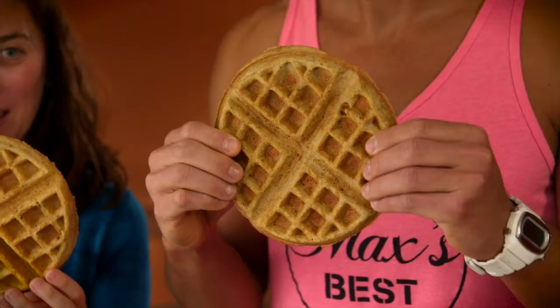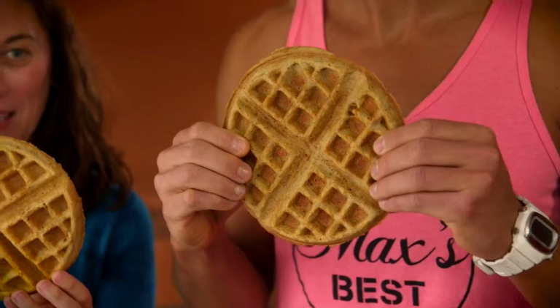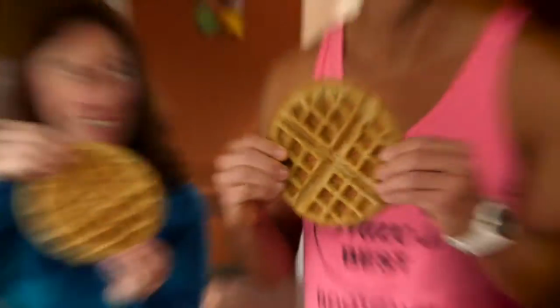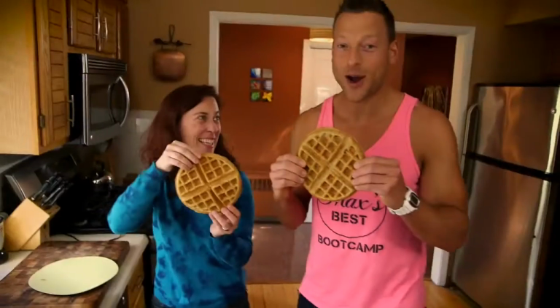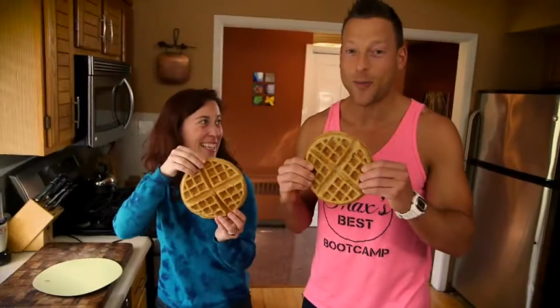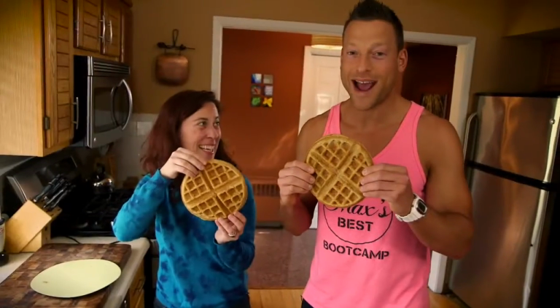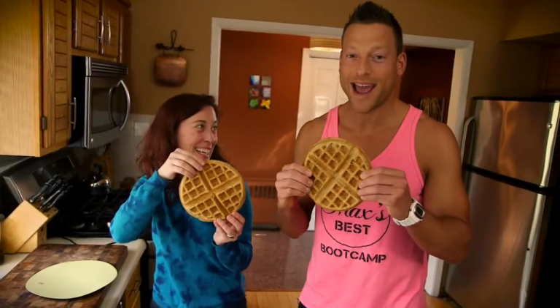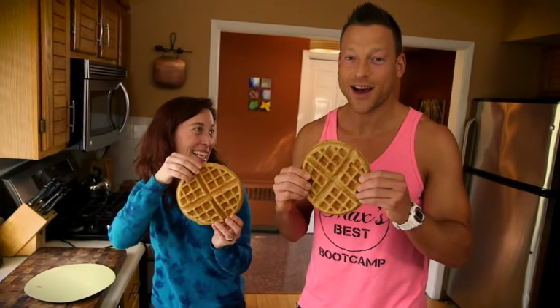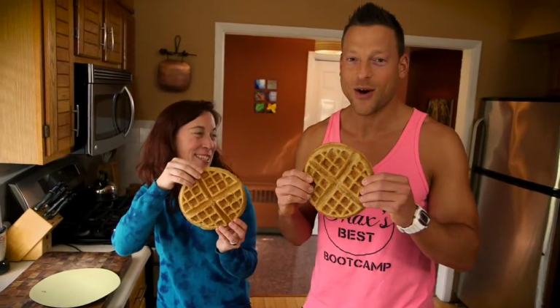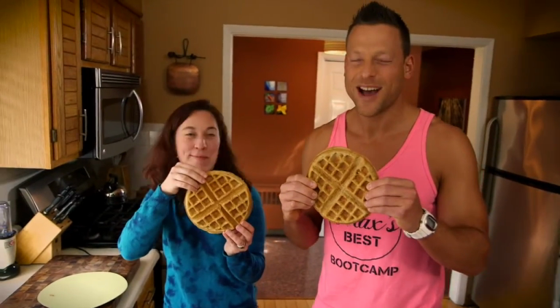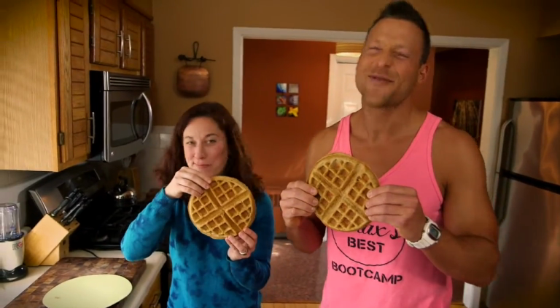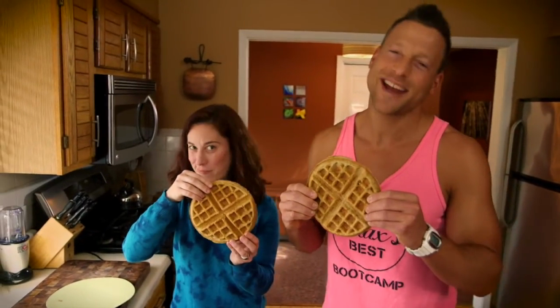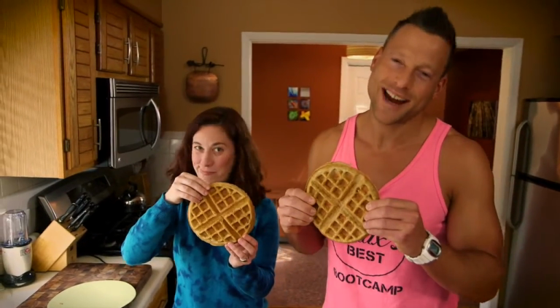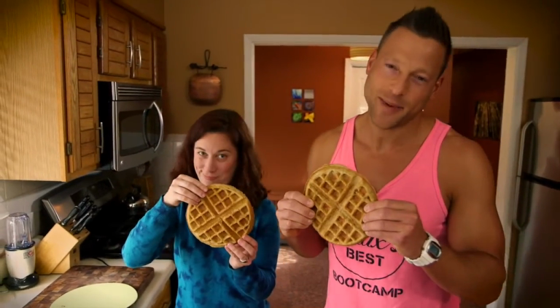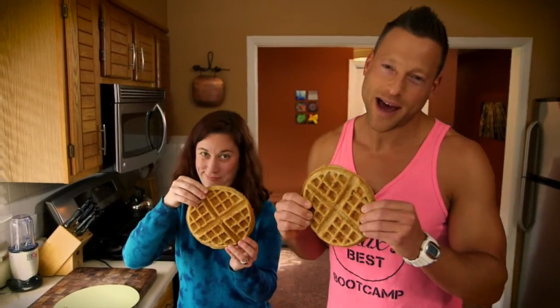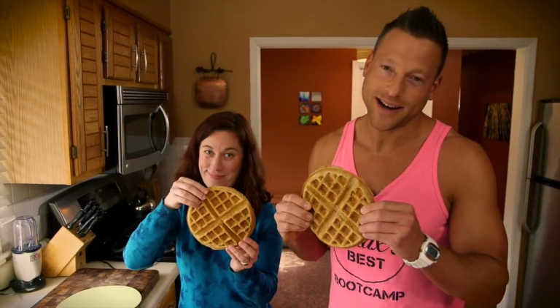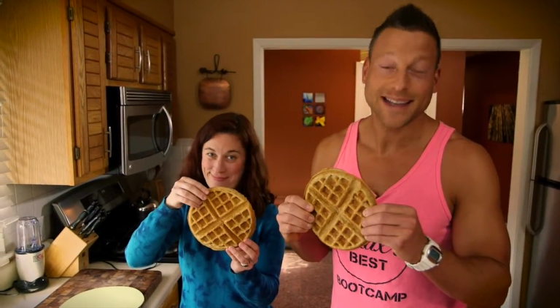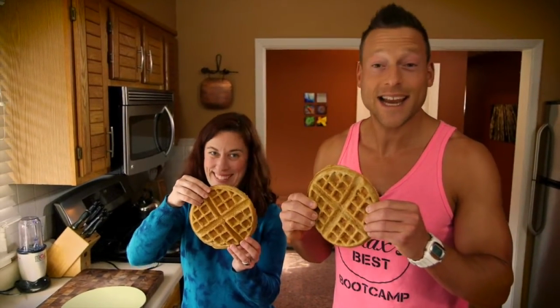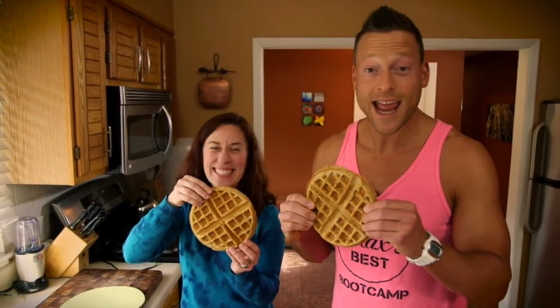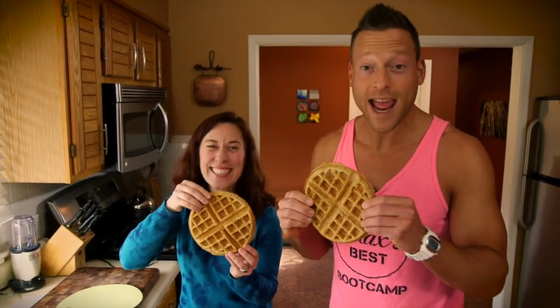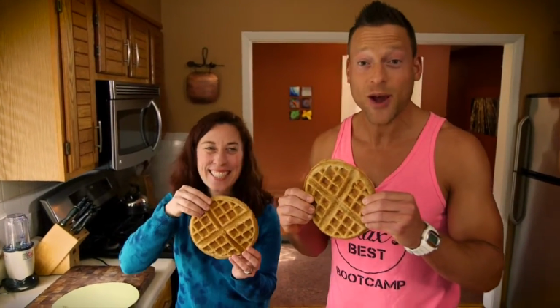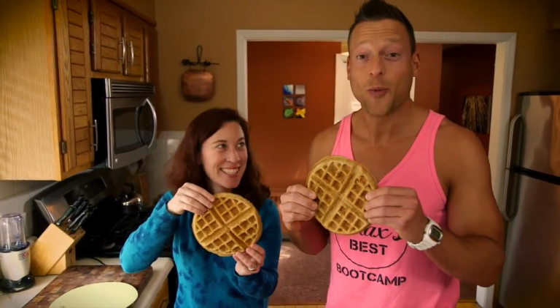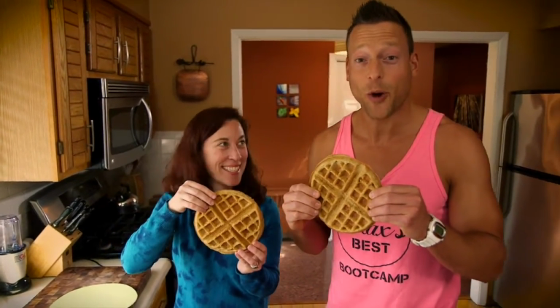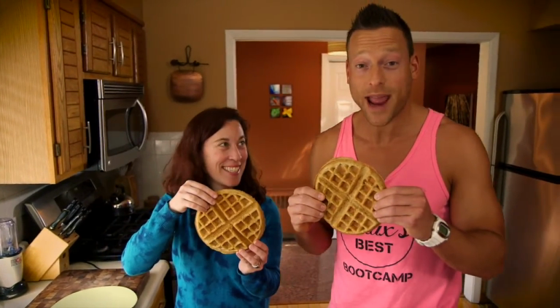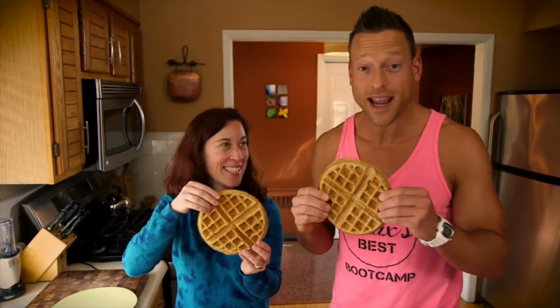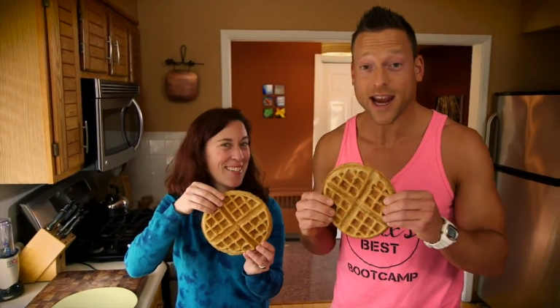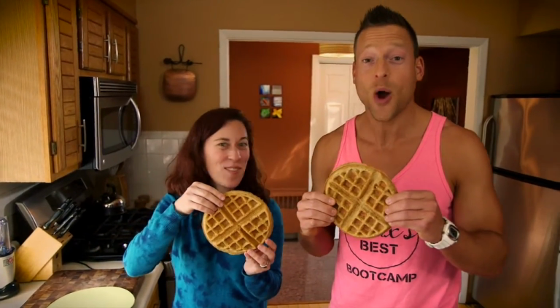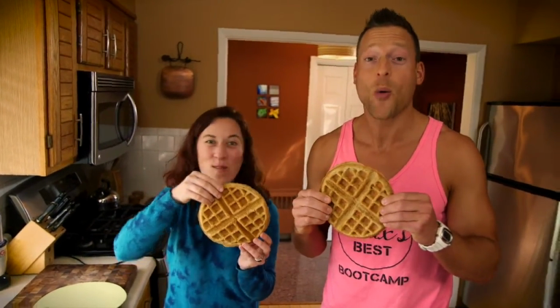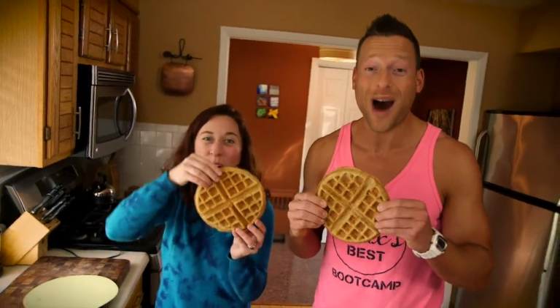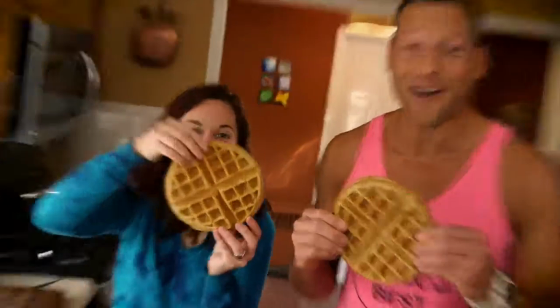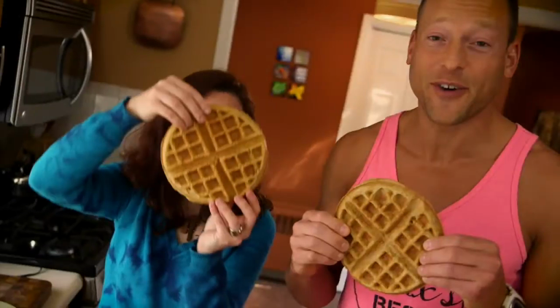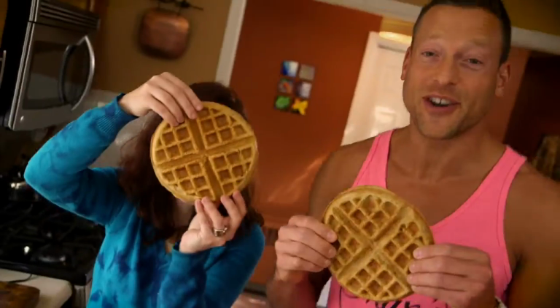Lego my Eggo, forget about it. Today we're making waffles.